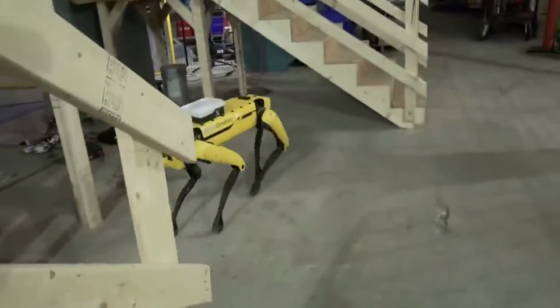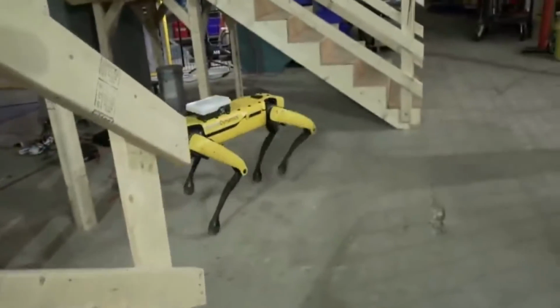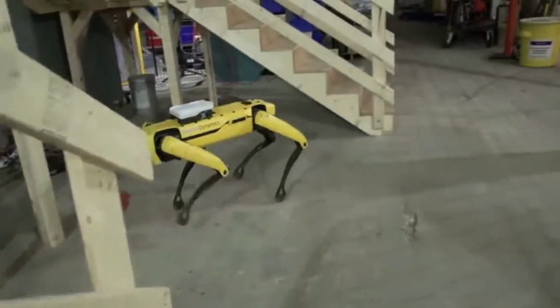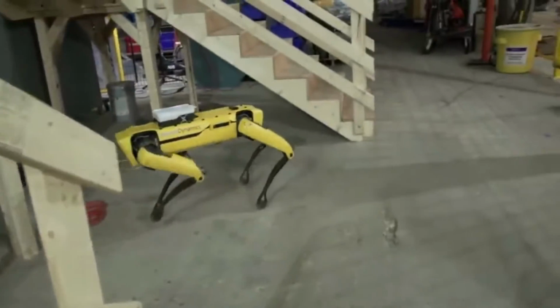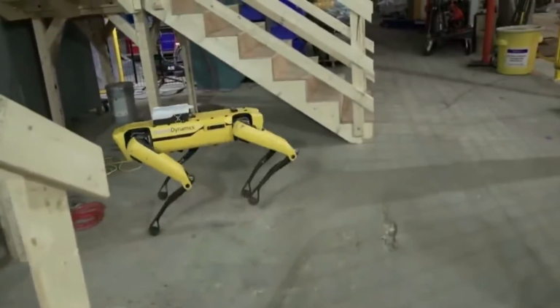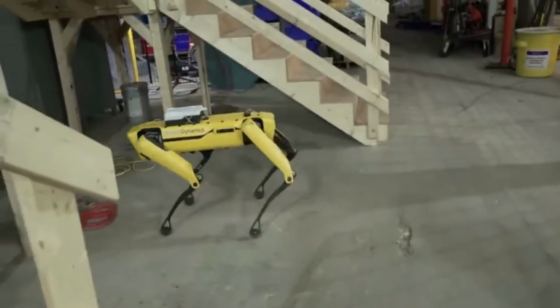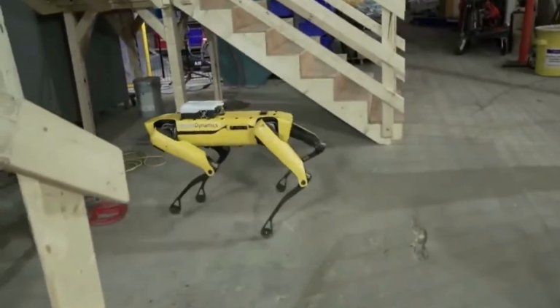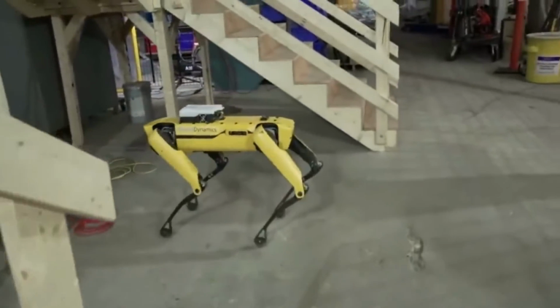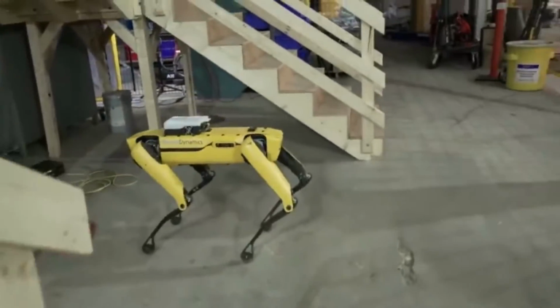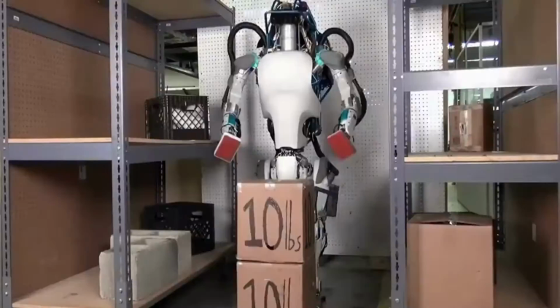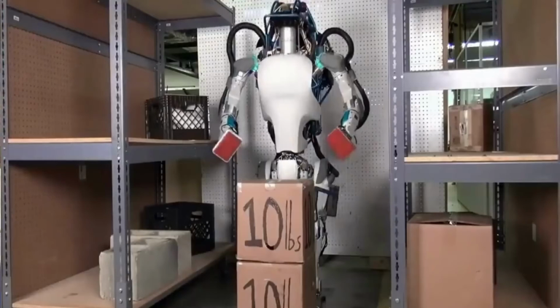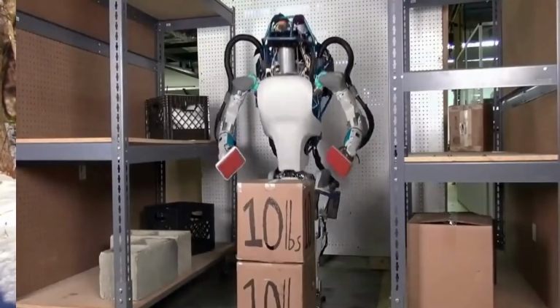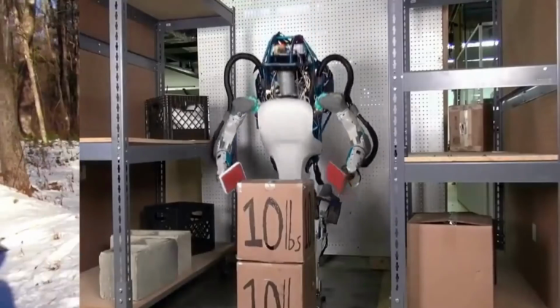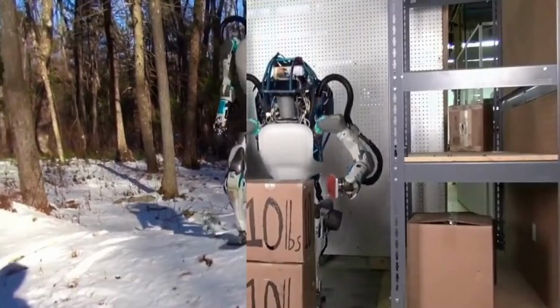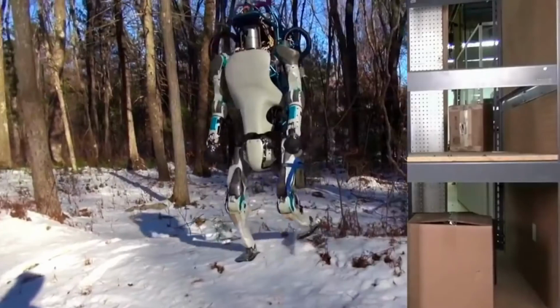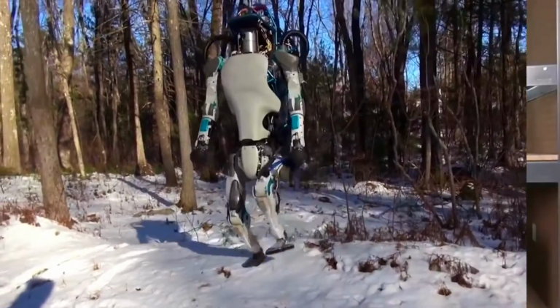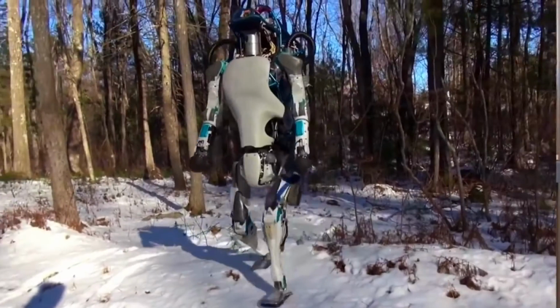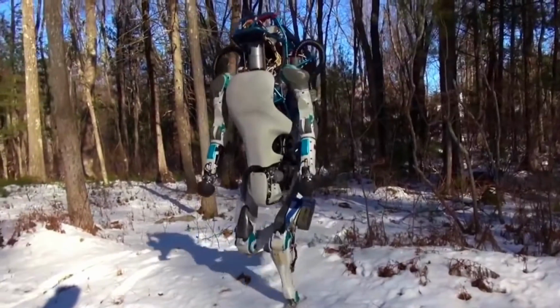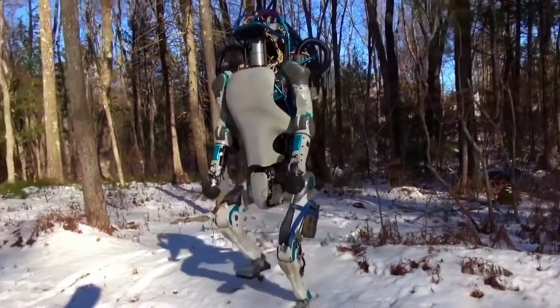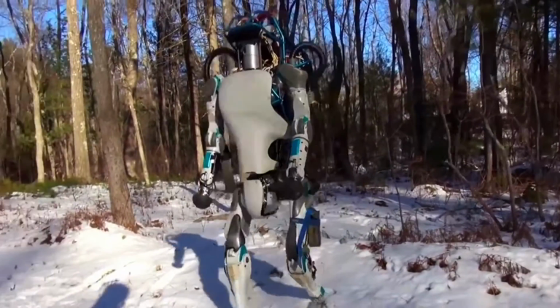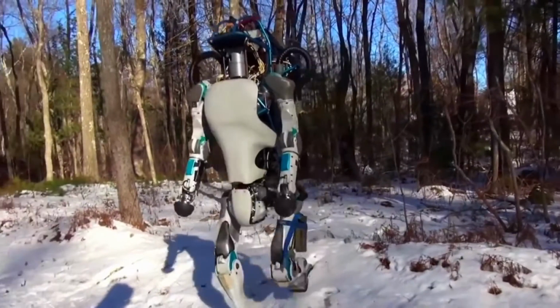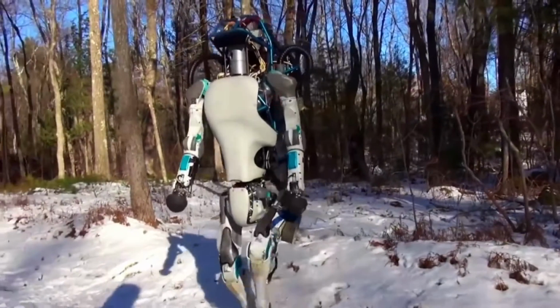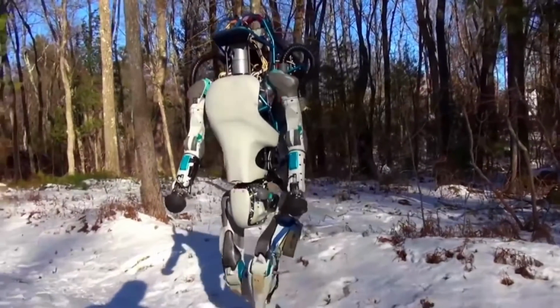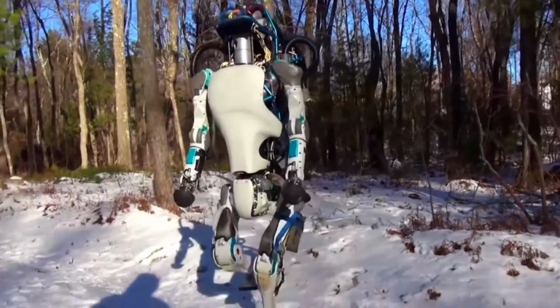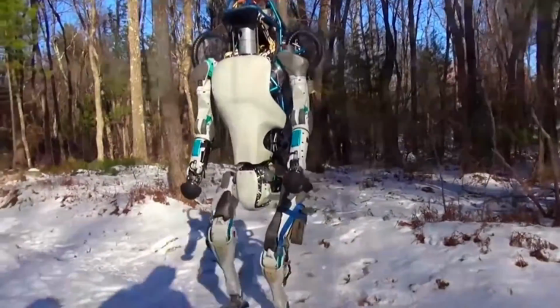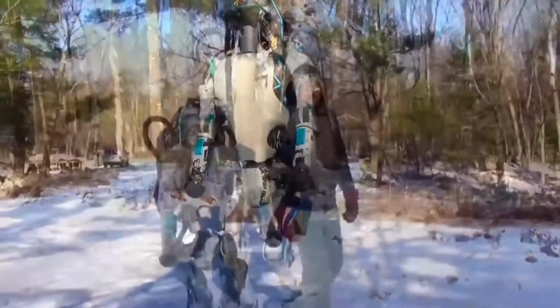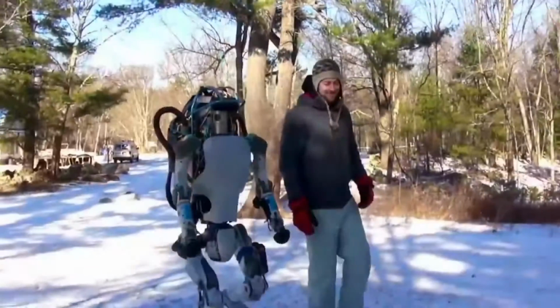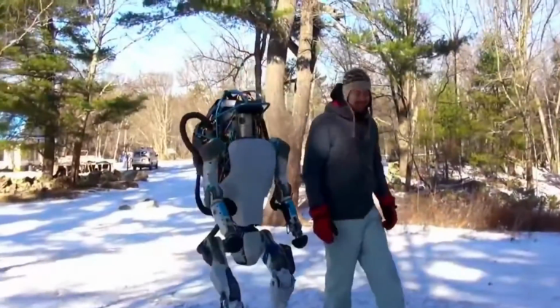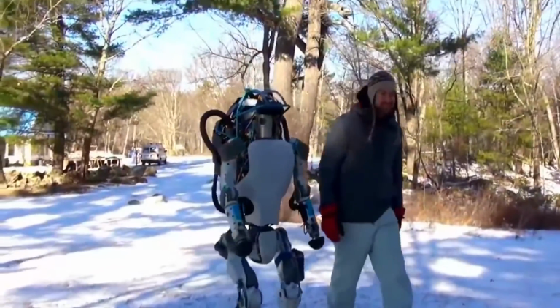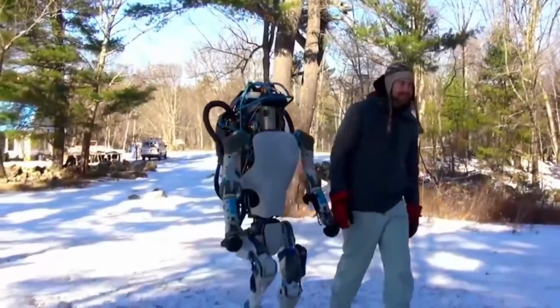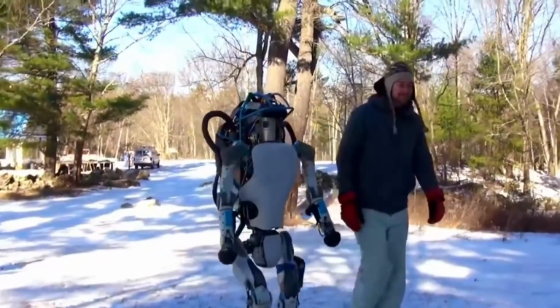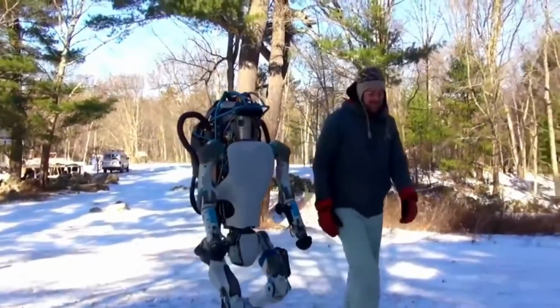Then the first robot vaulted over the beam, both robots landed two perfectly synchronized backflips, and the video team captured every move.